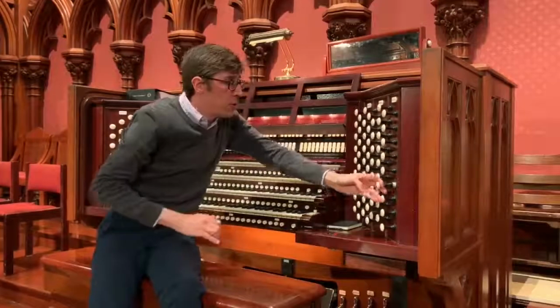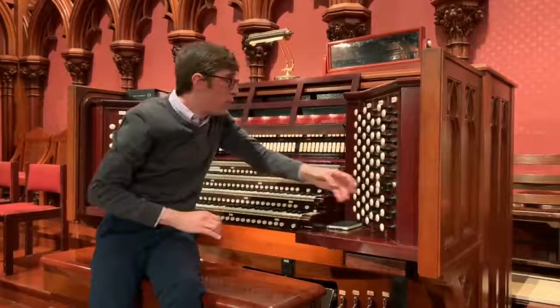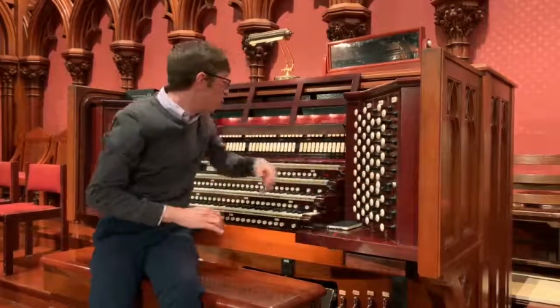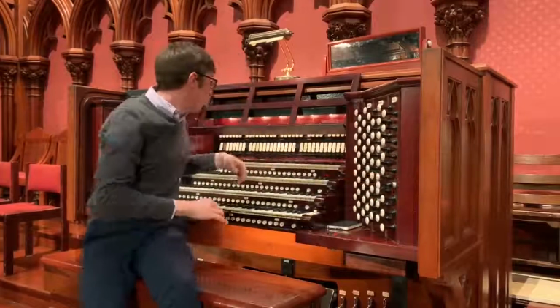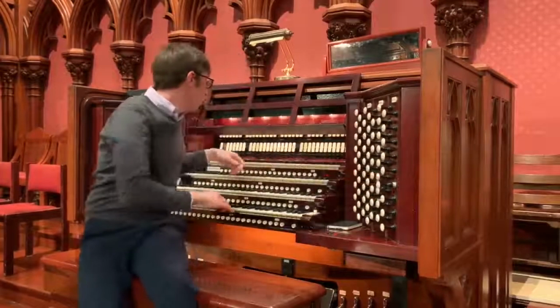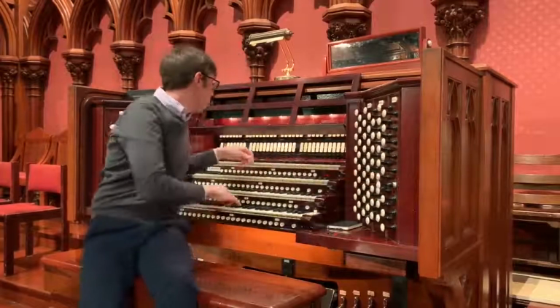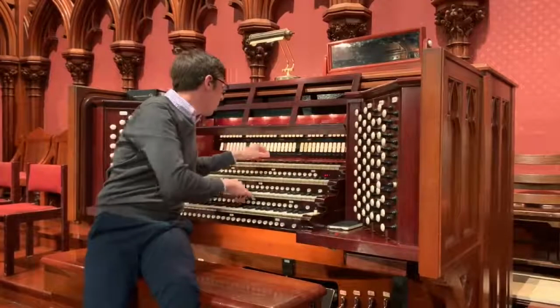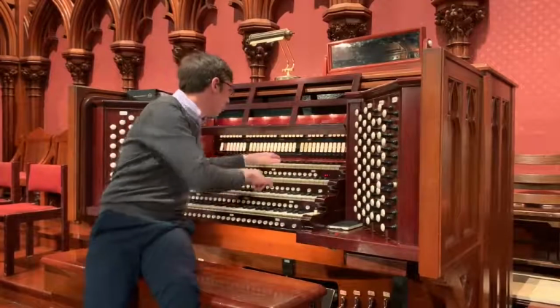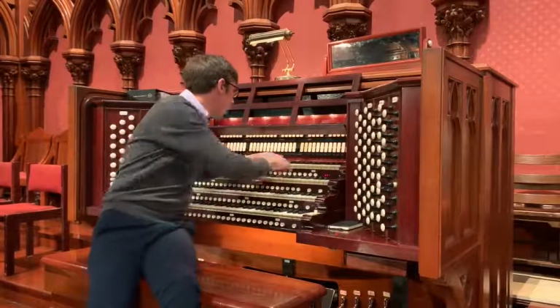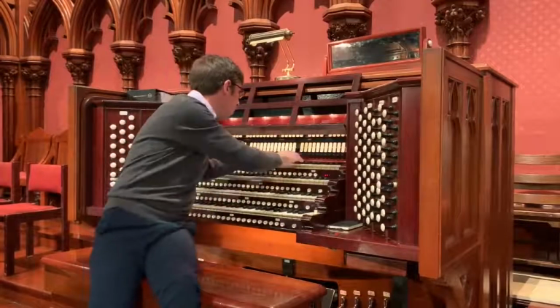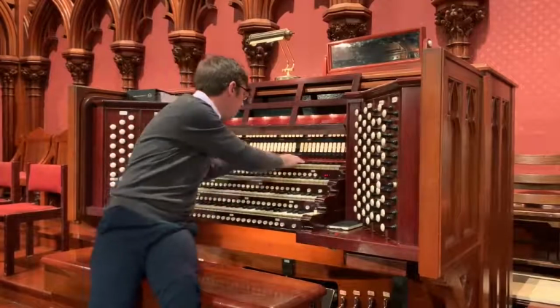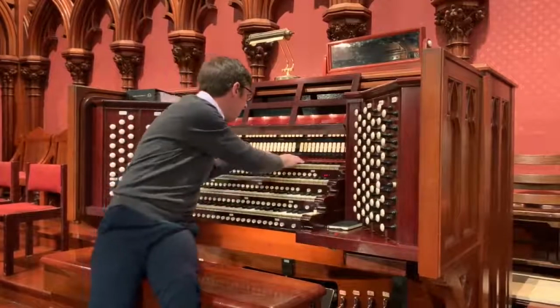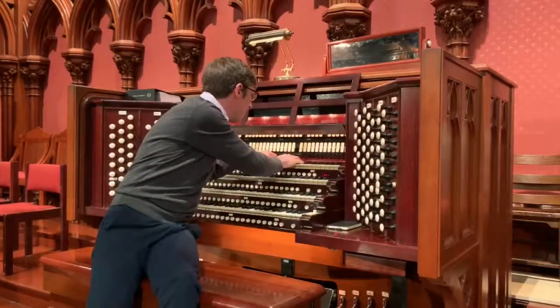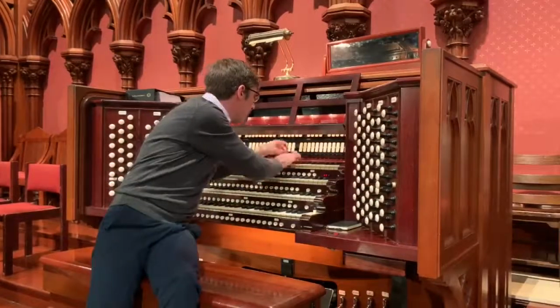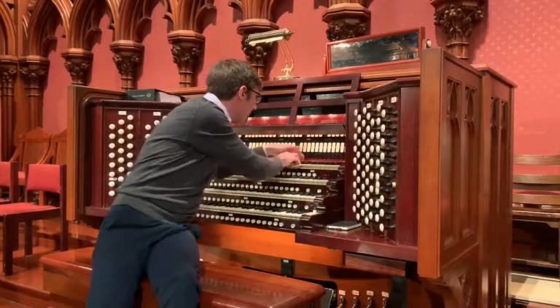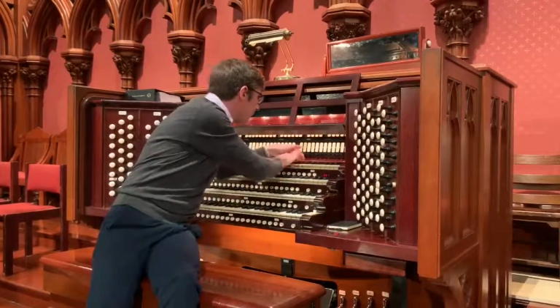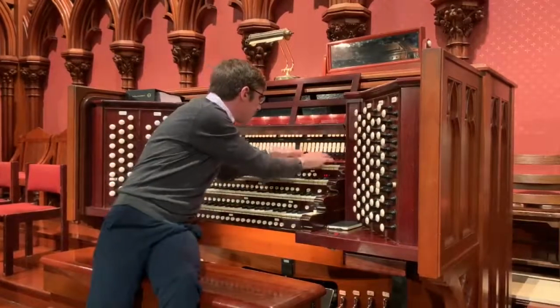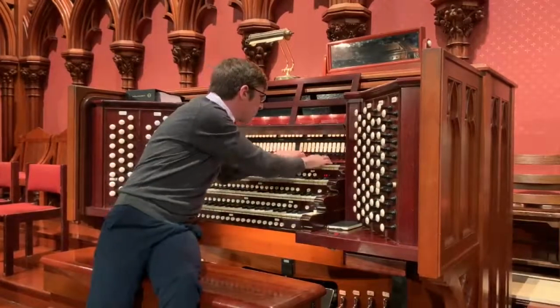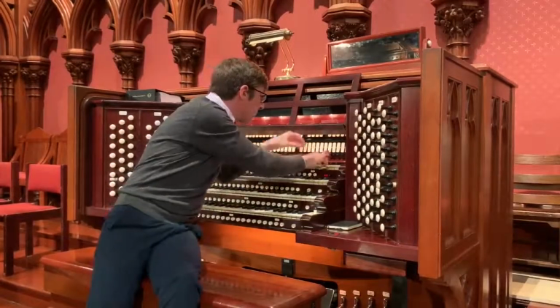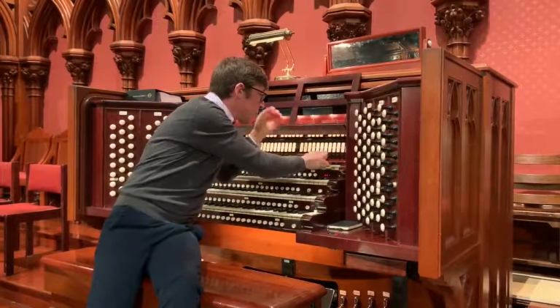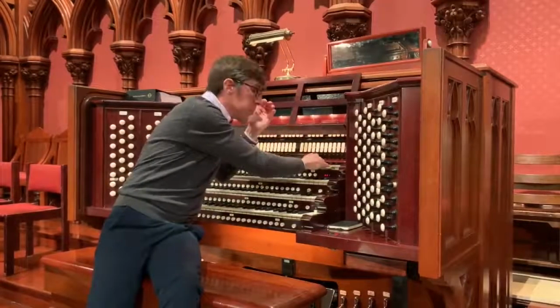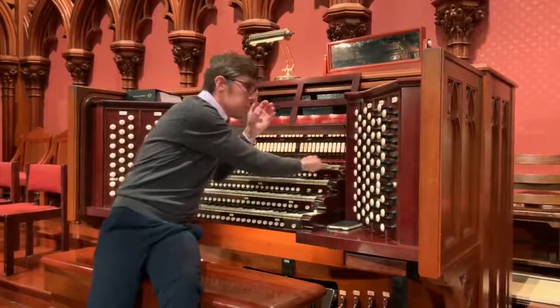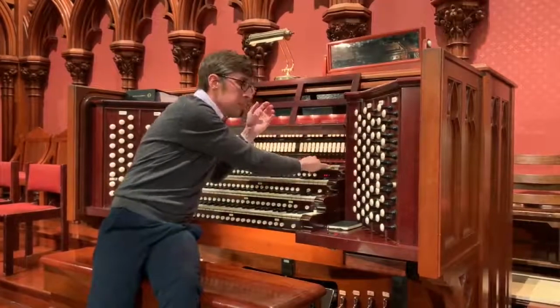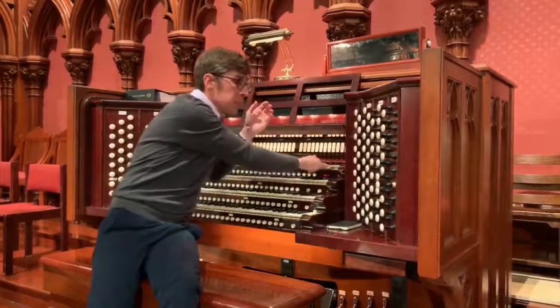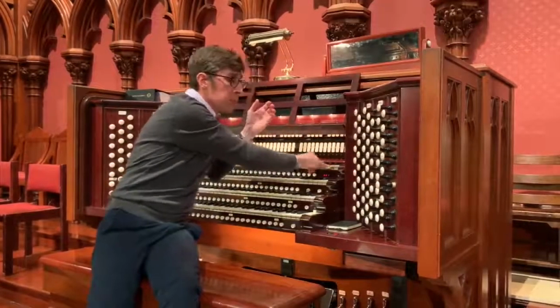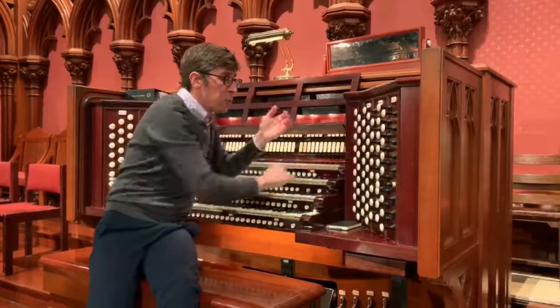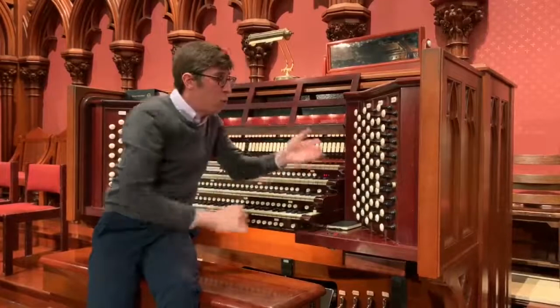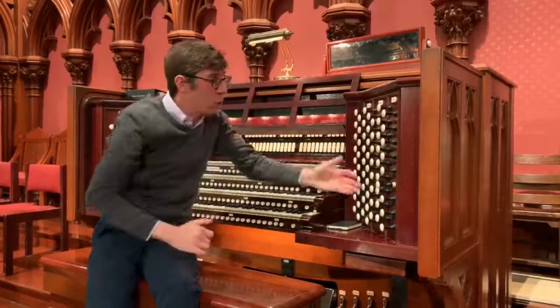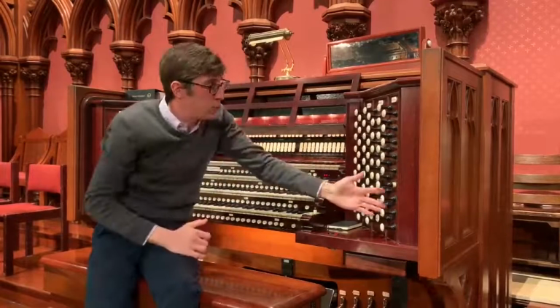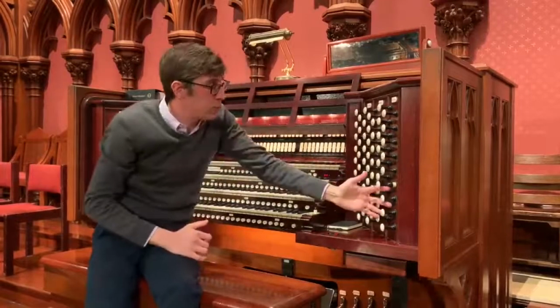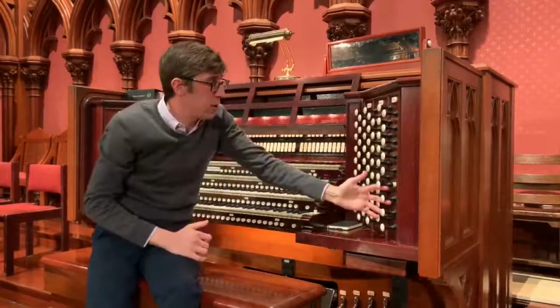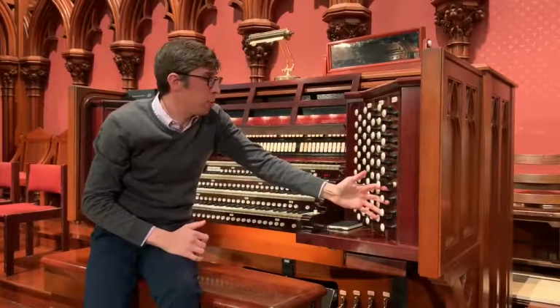The four-foot flute, which is a bit like a piccolo. Or we can use them together.